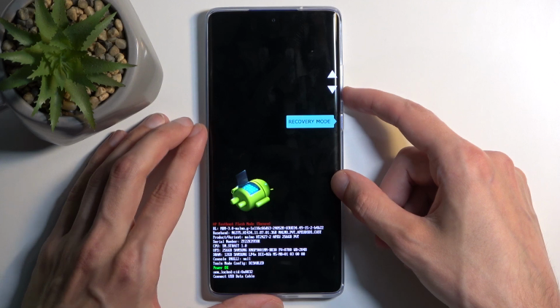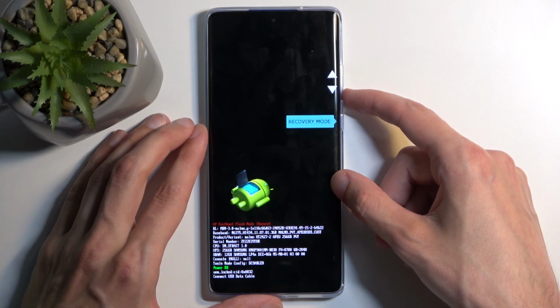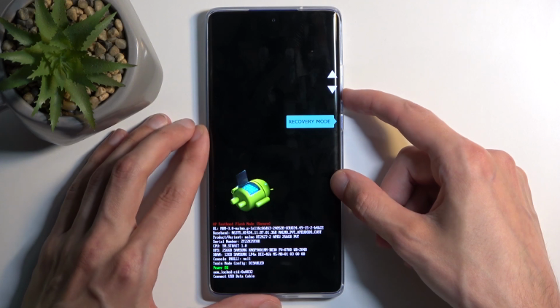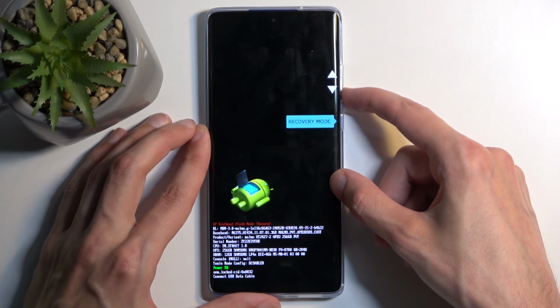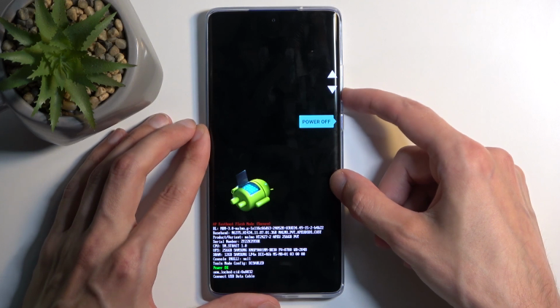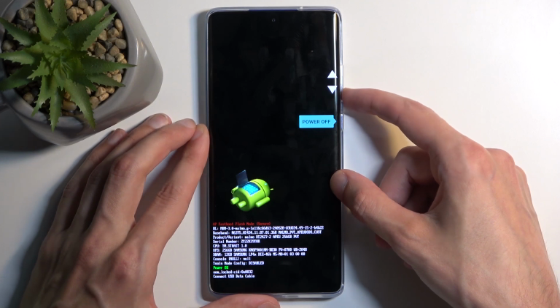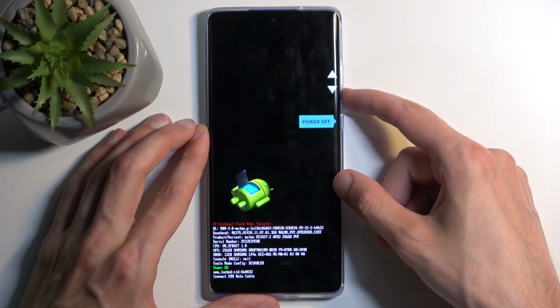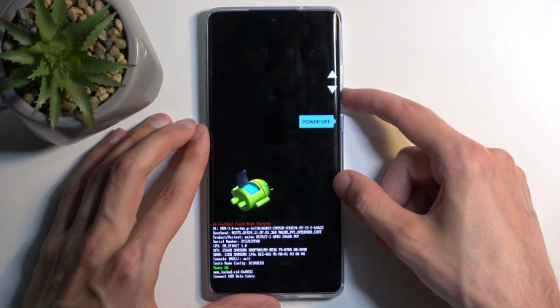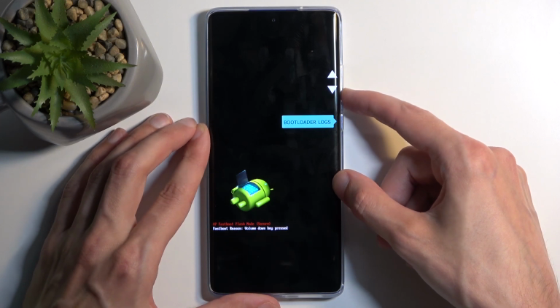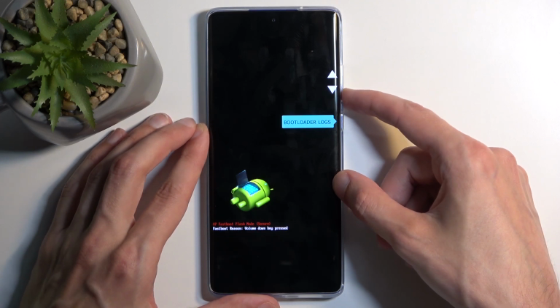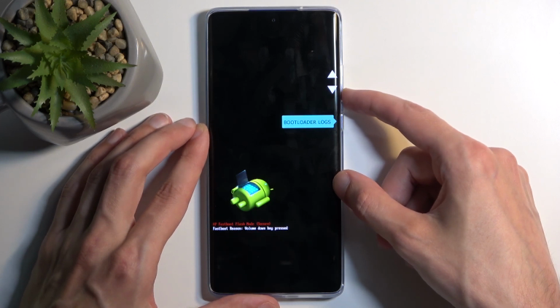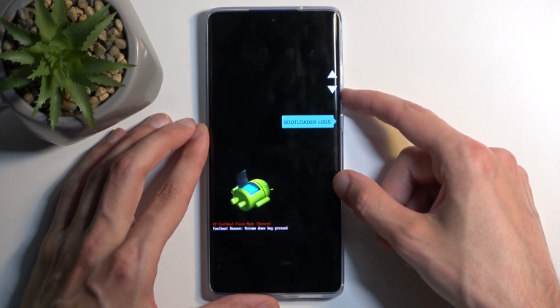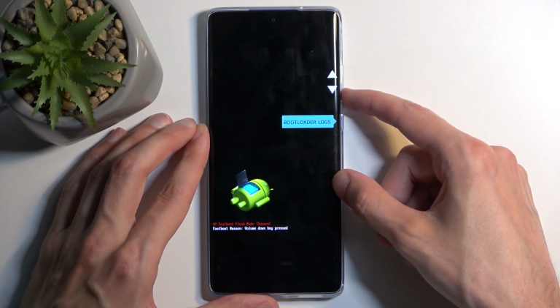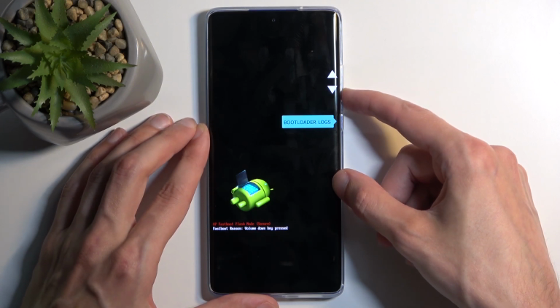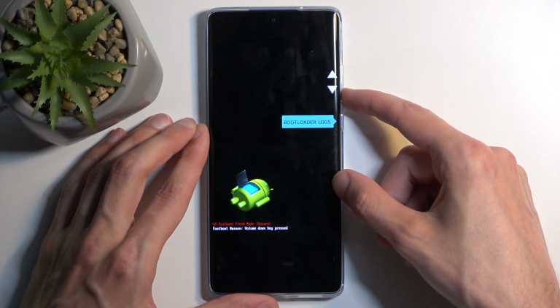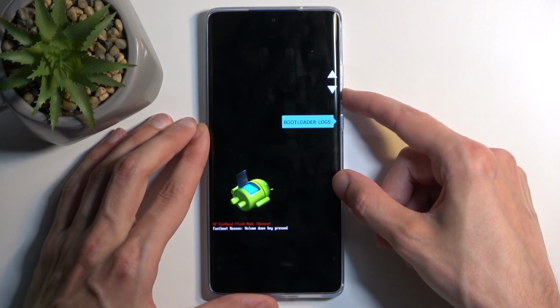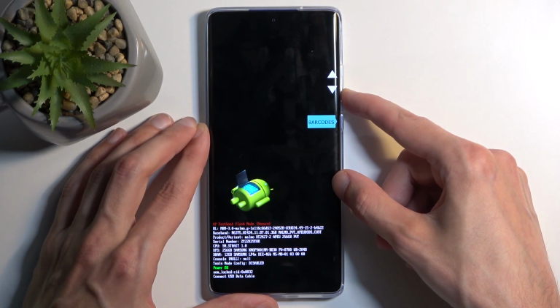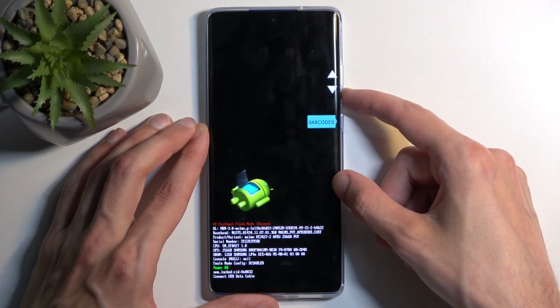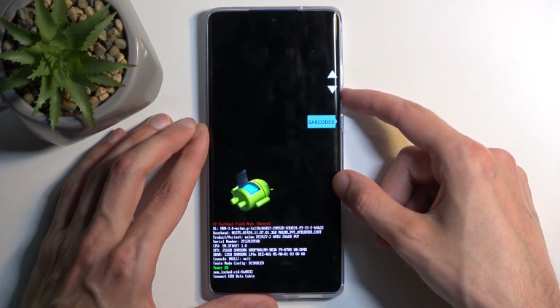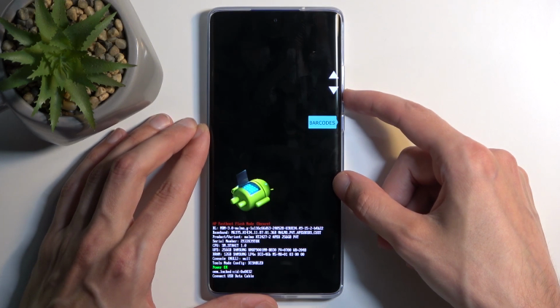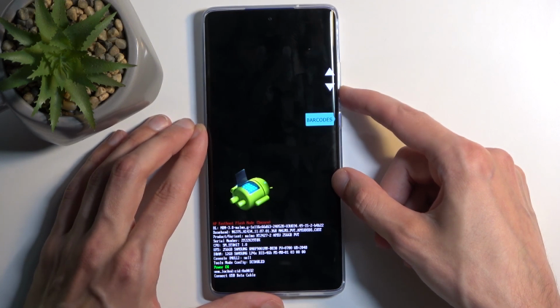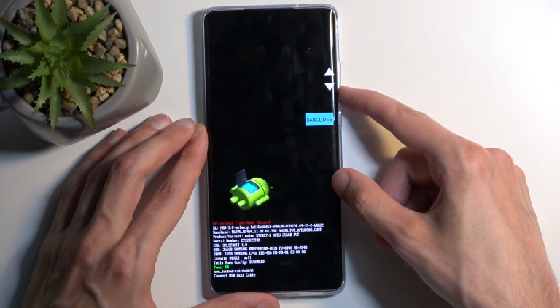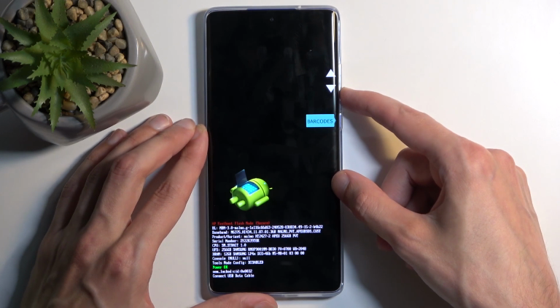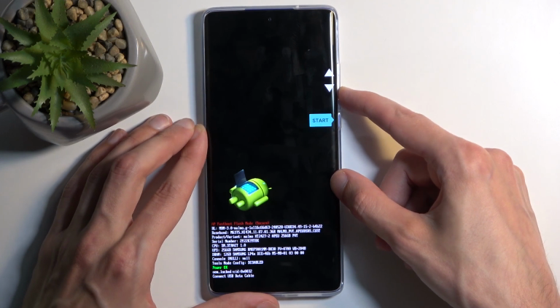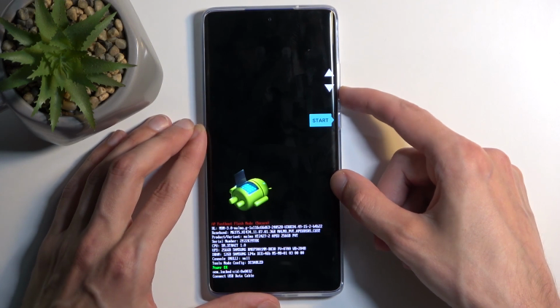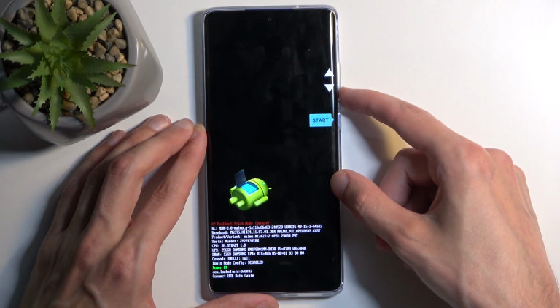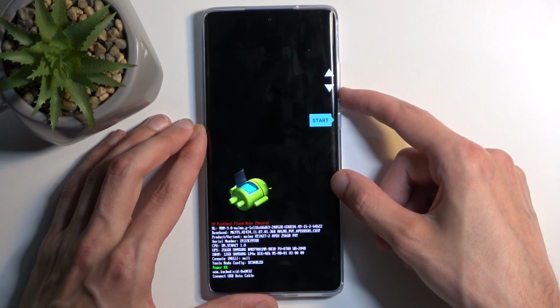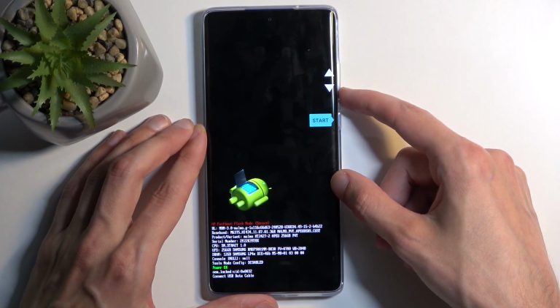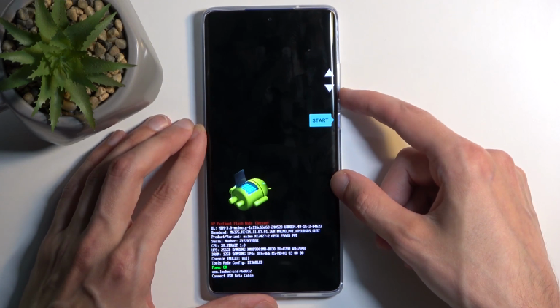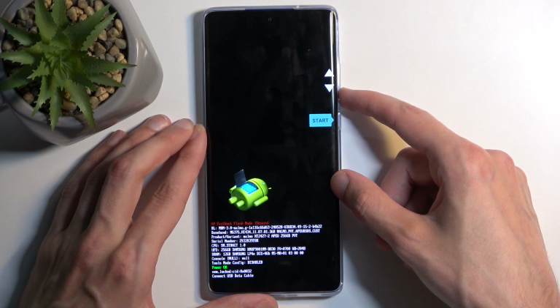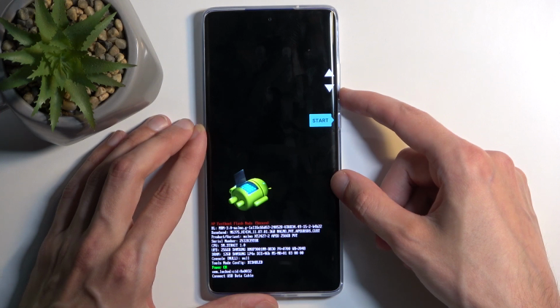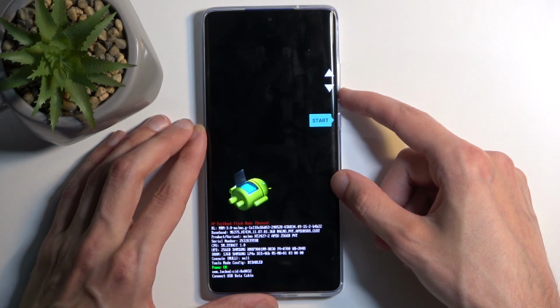Then we can enter Recovery Mode, Power Off, View Boot Logs, Barcodes, and then we're back to Start.